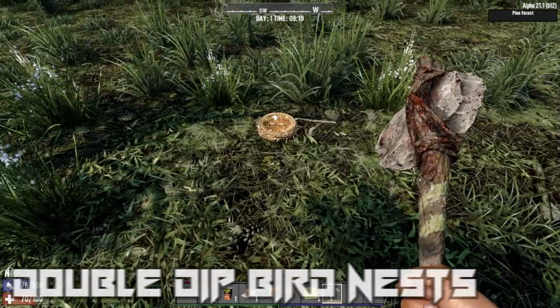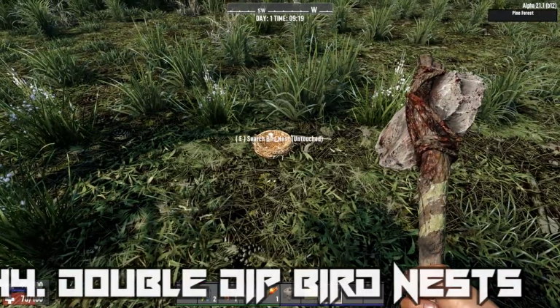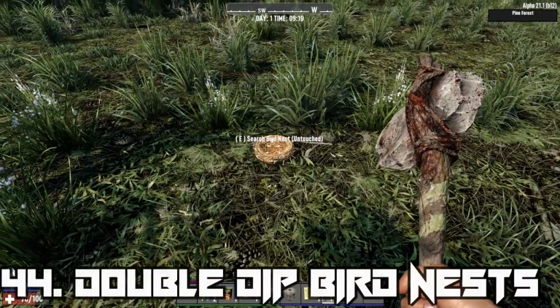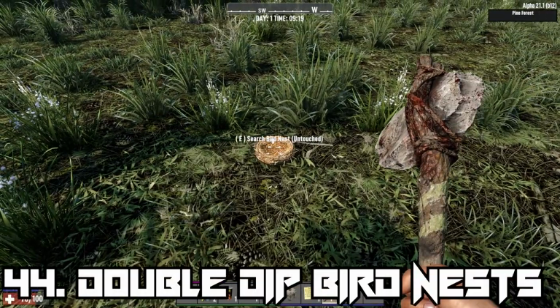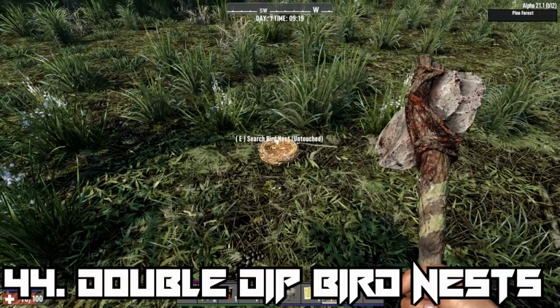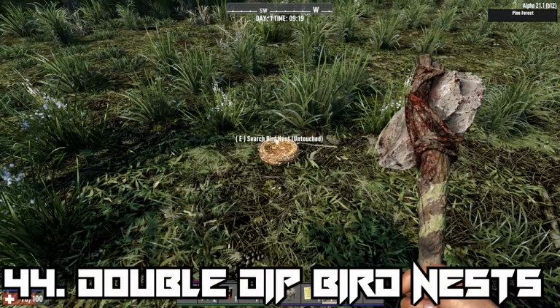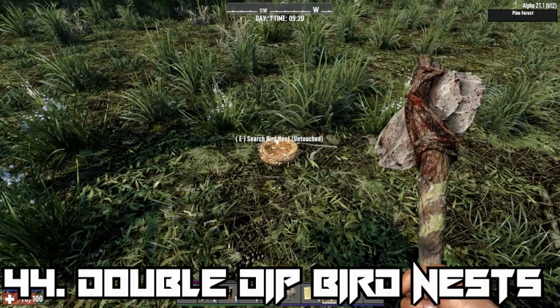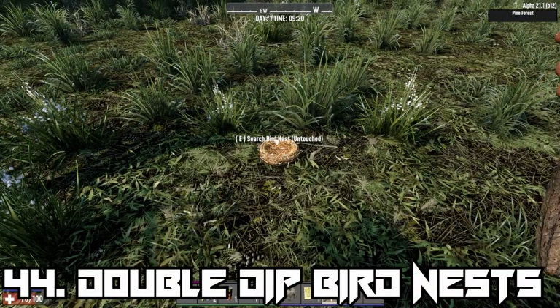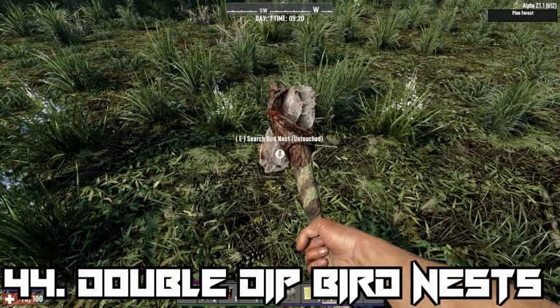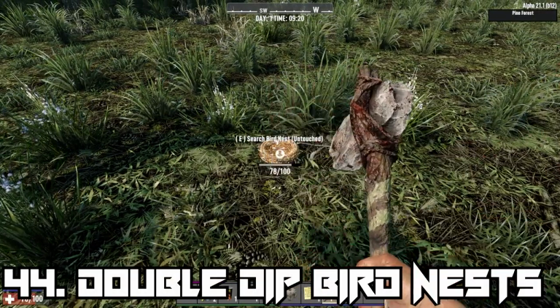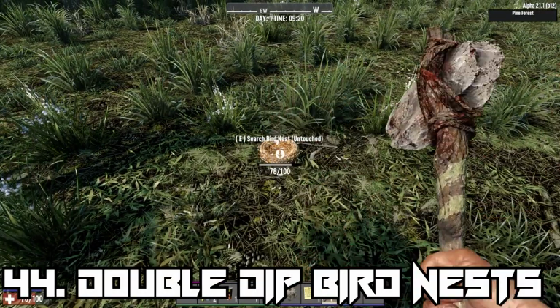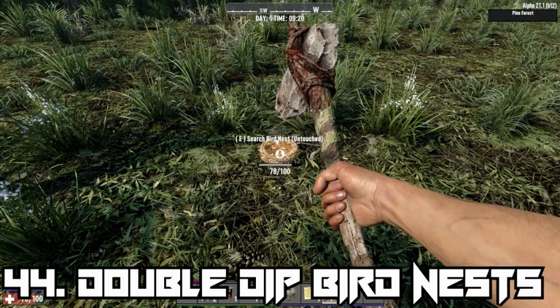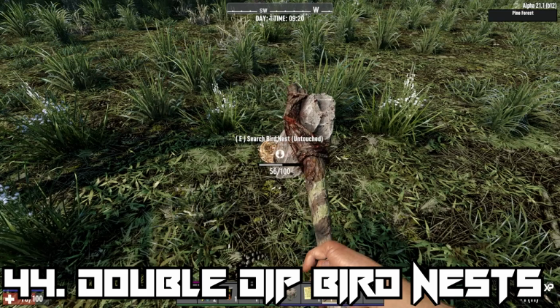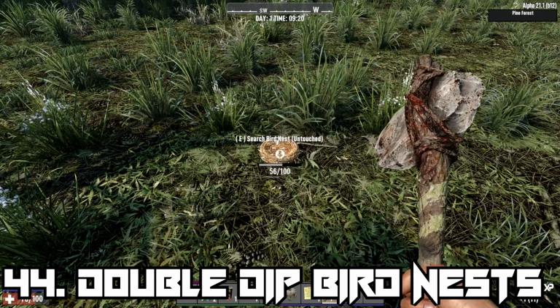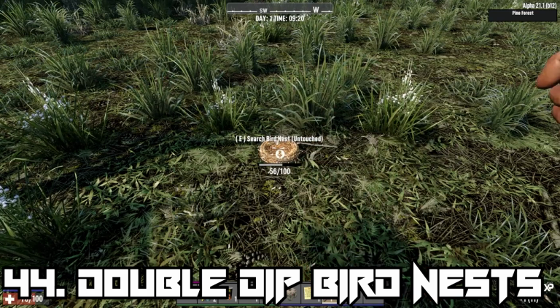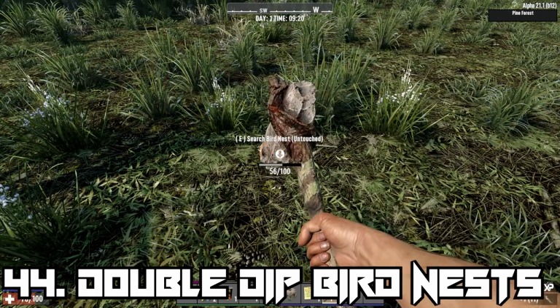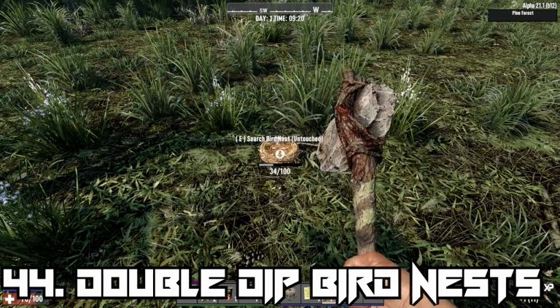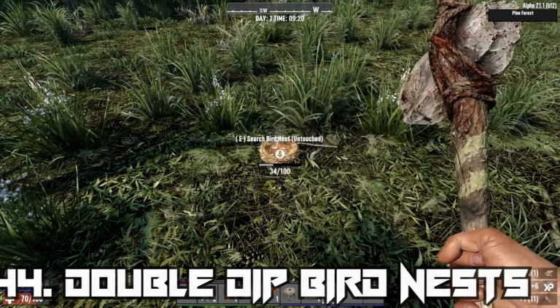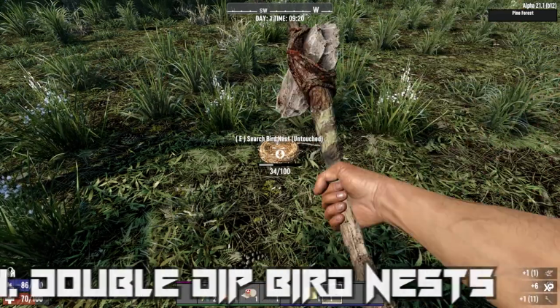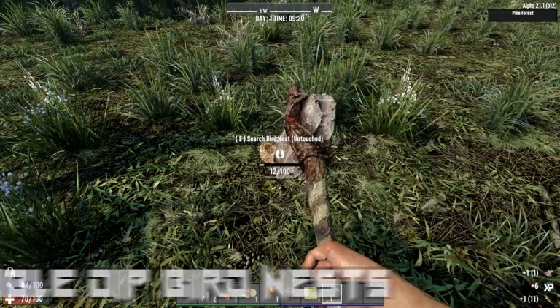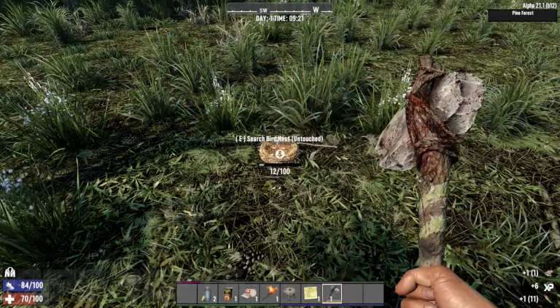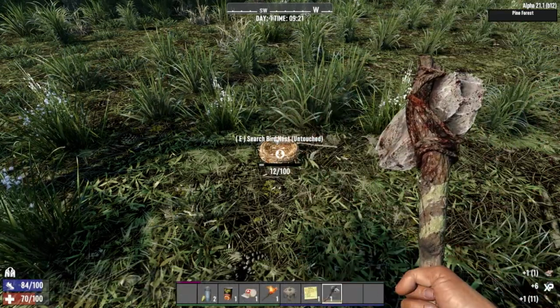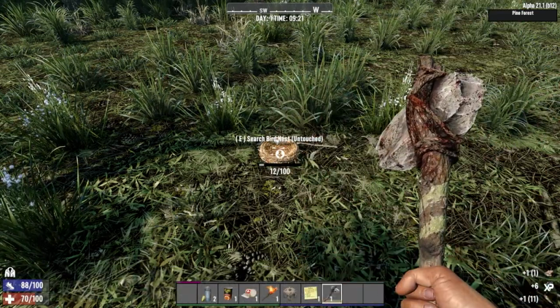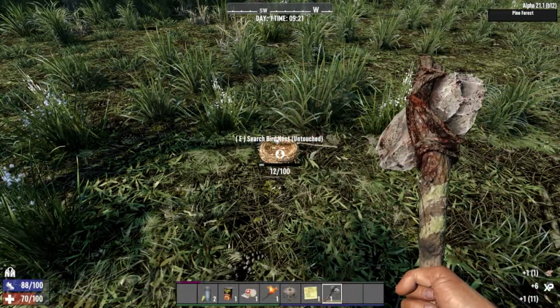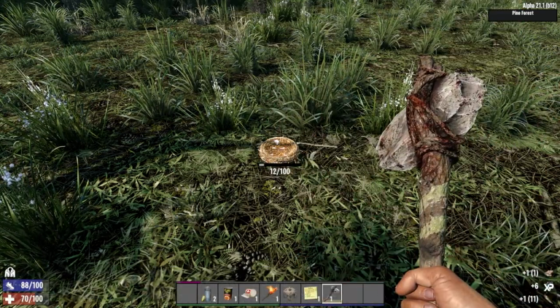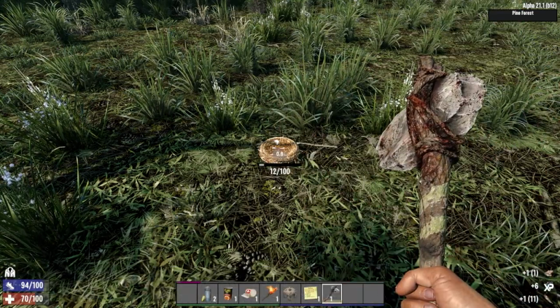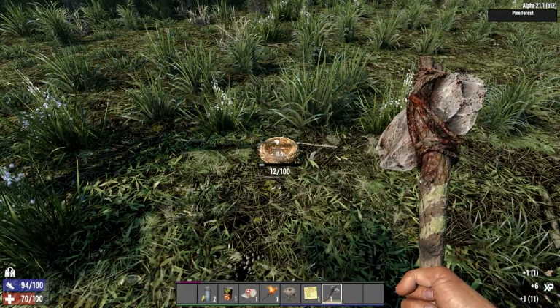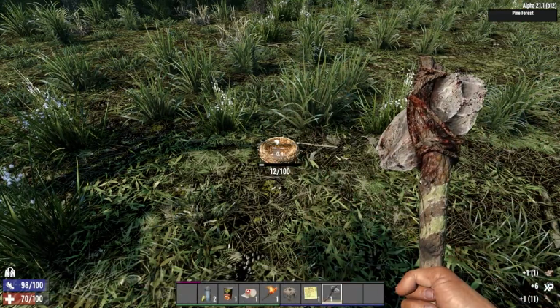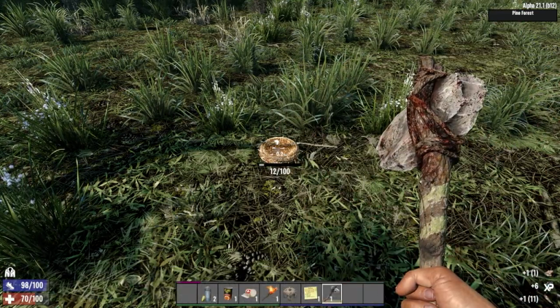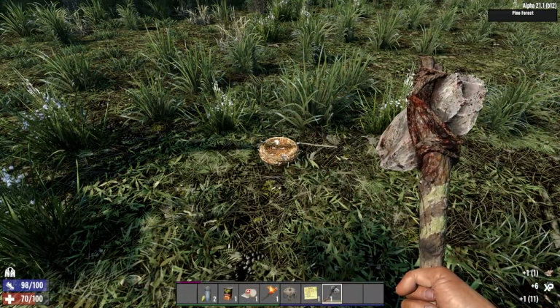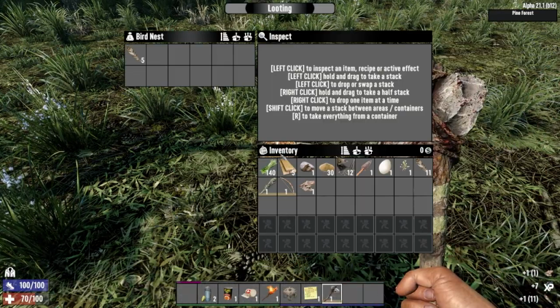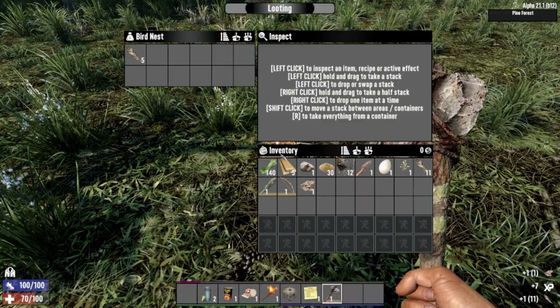You can maximise the amount of feathers you can harvest from birds' nests by first damaging them until their durability is low, then searching them for feathers contained inside.